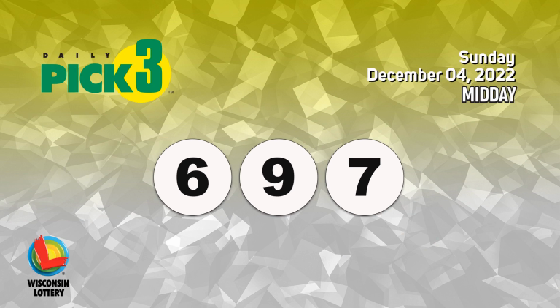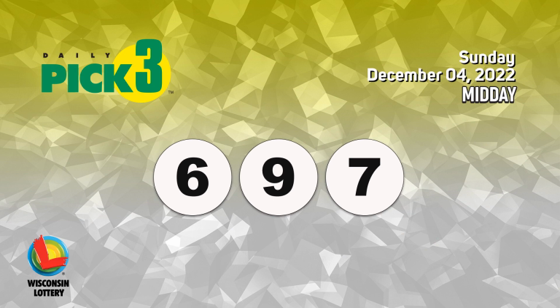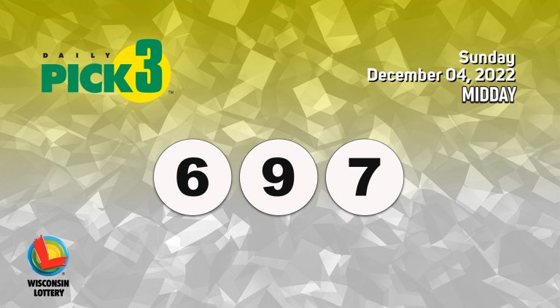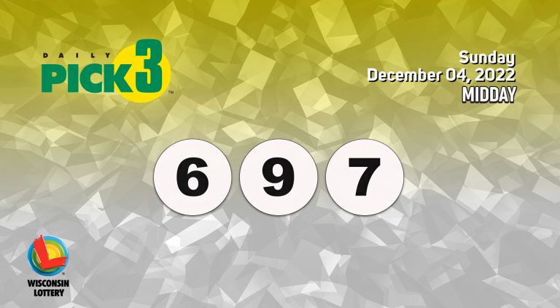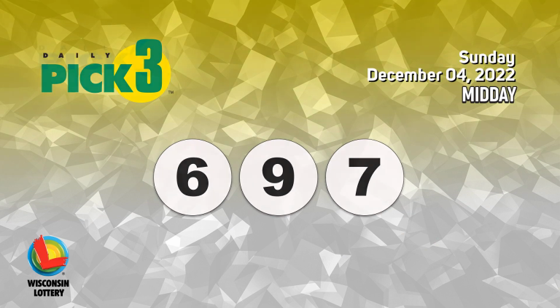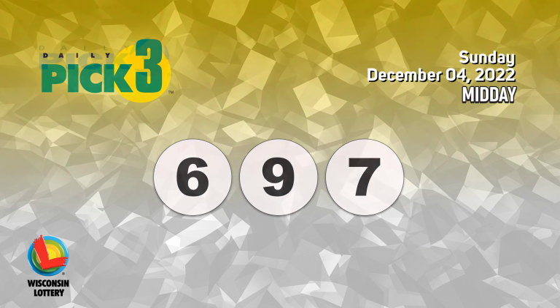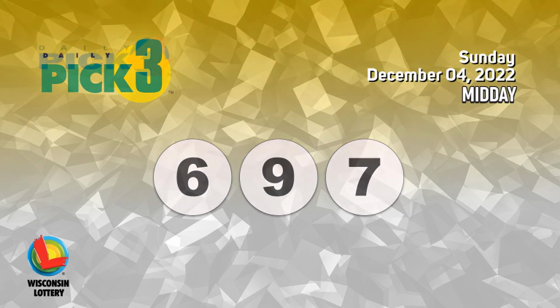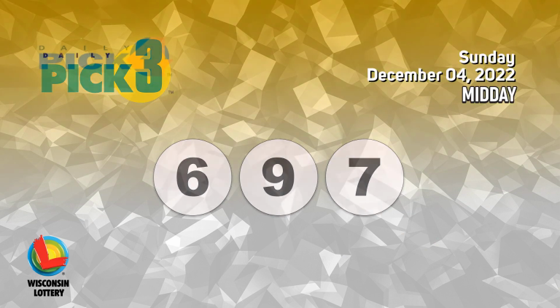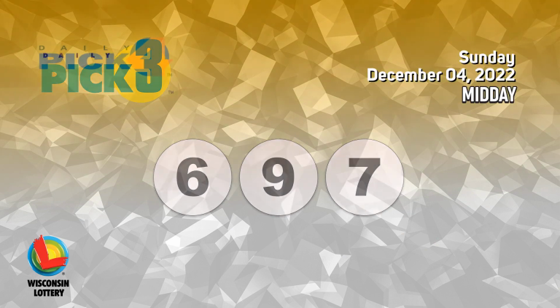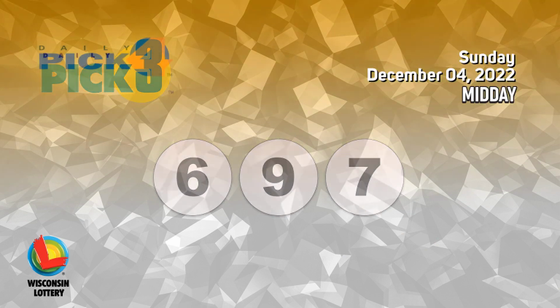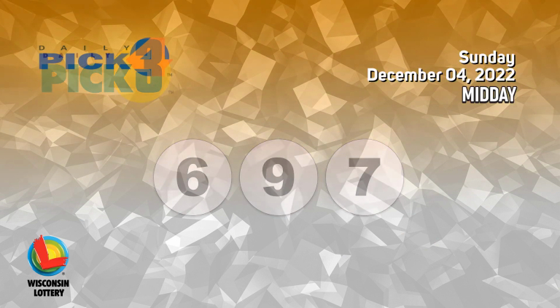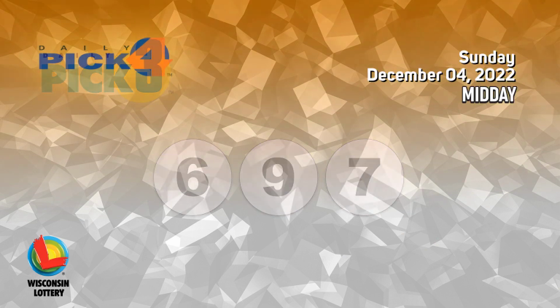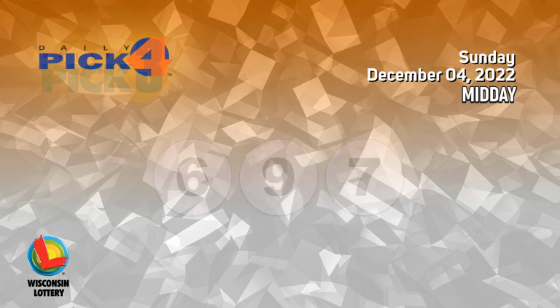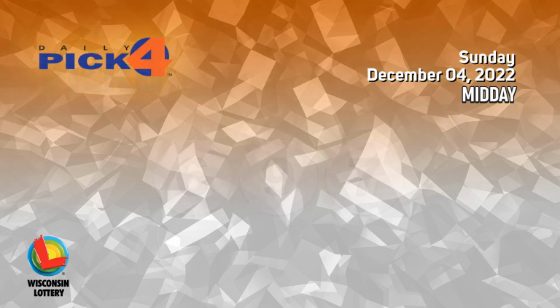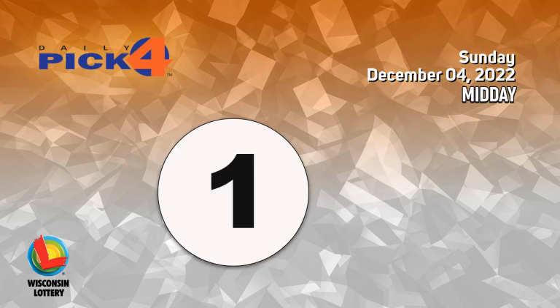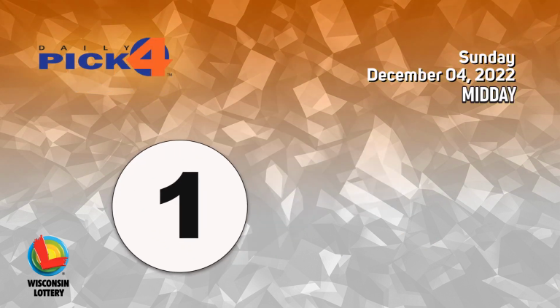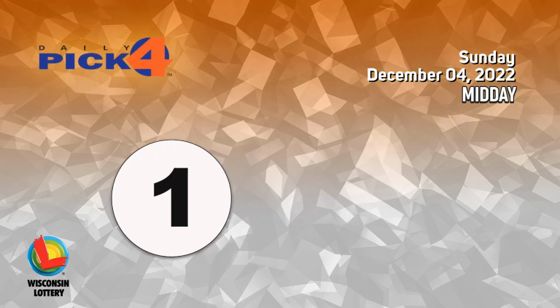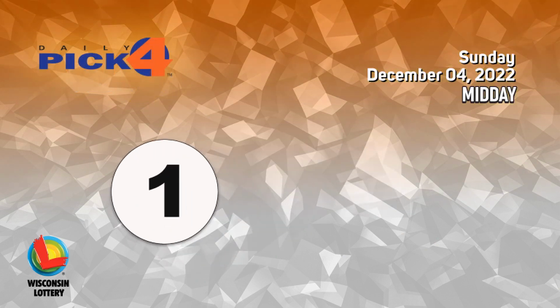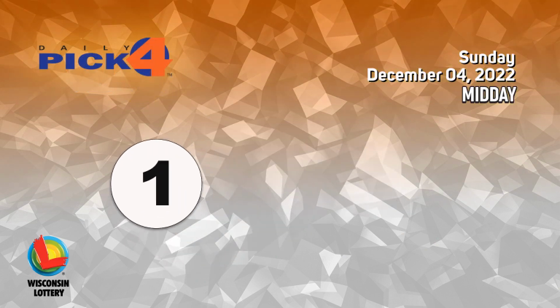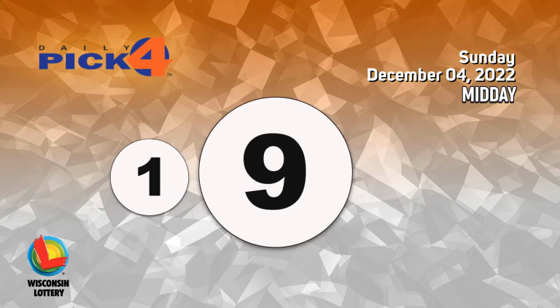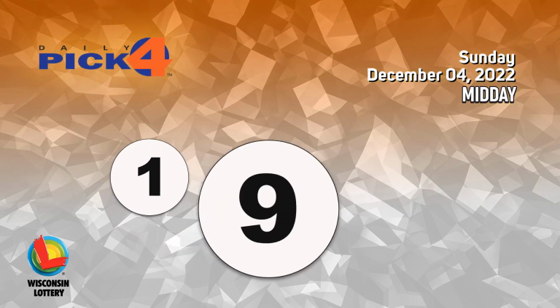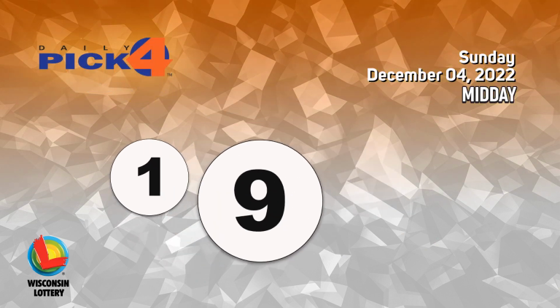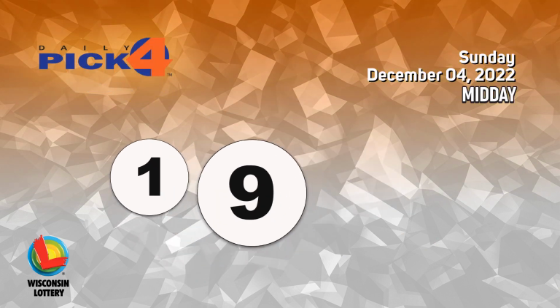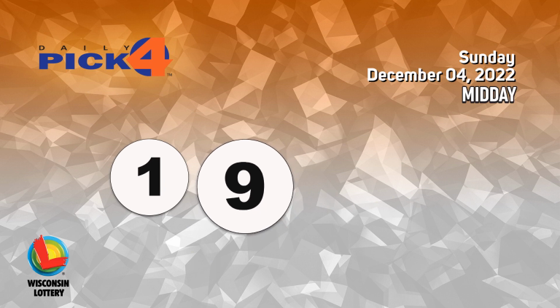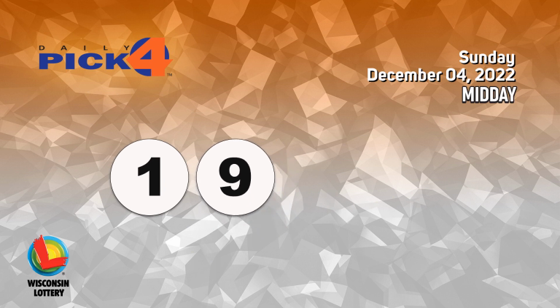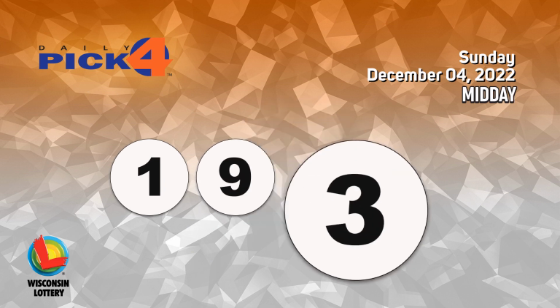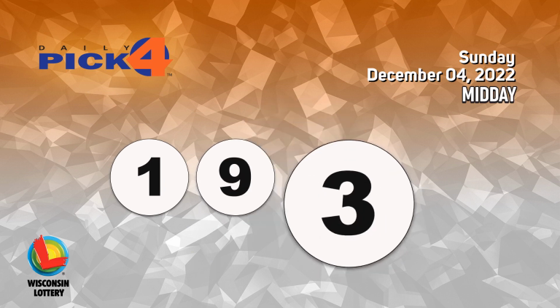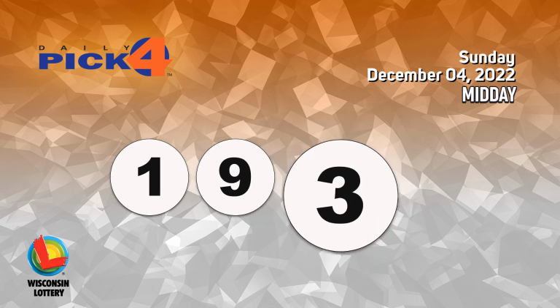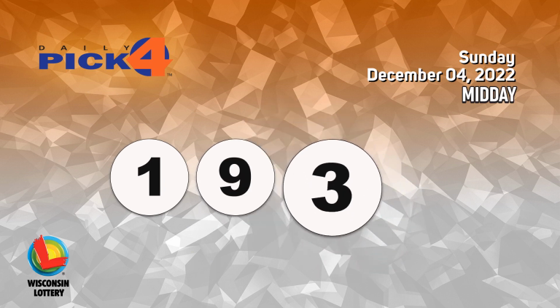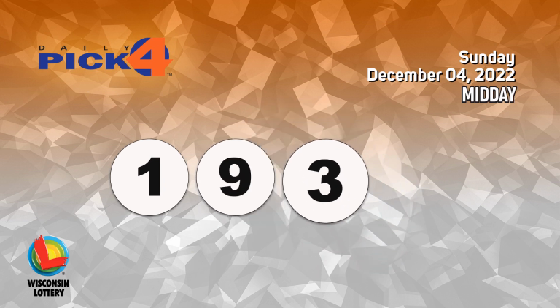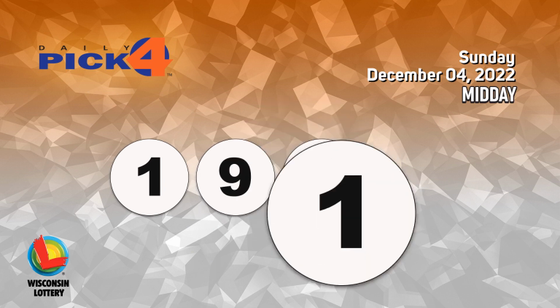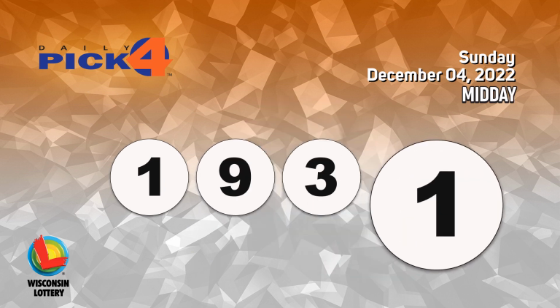The pick four numbers are one, nine, three, one.